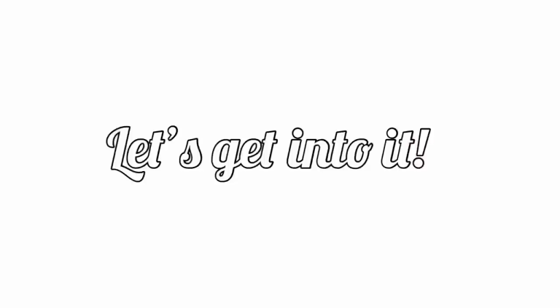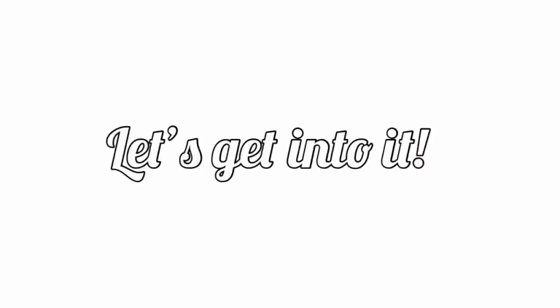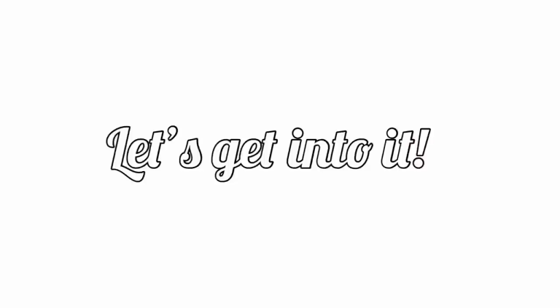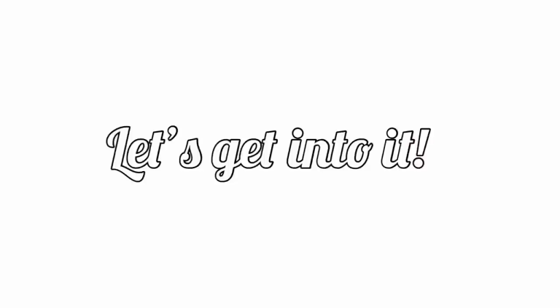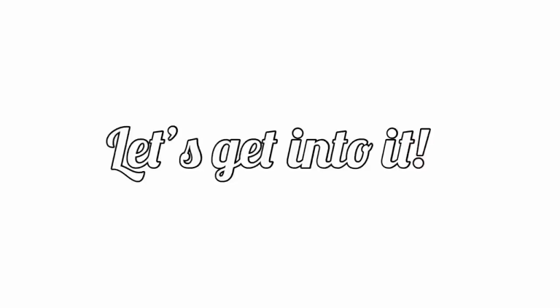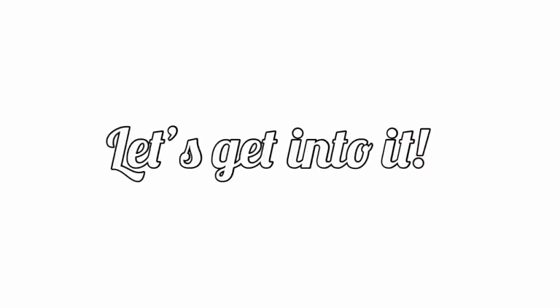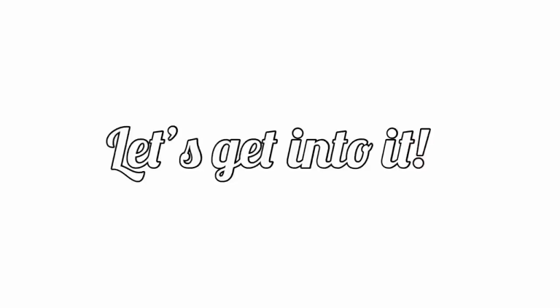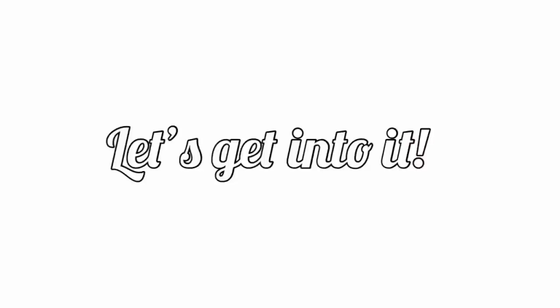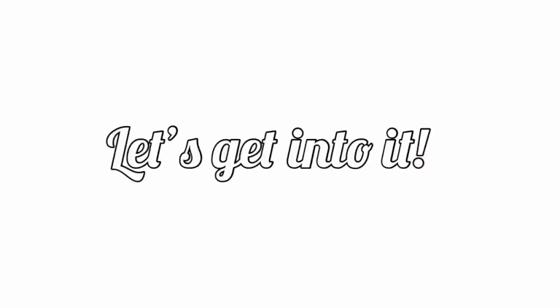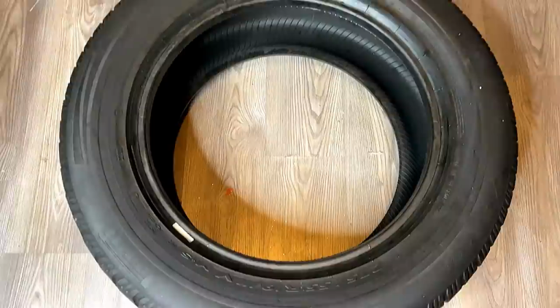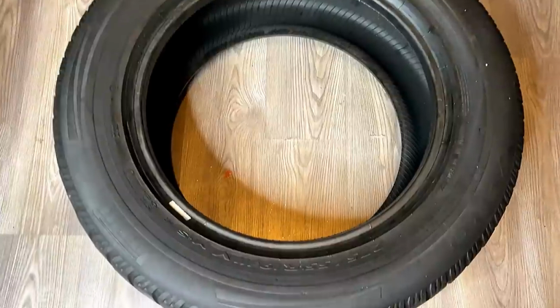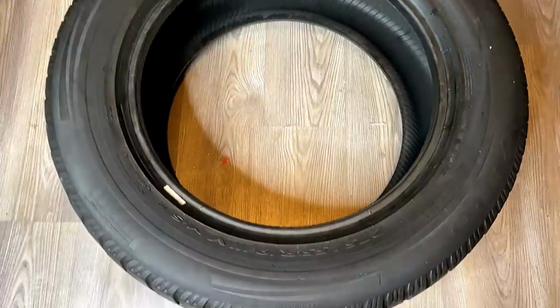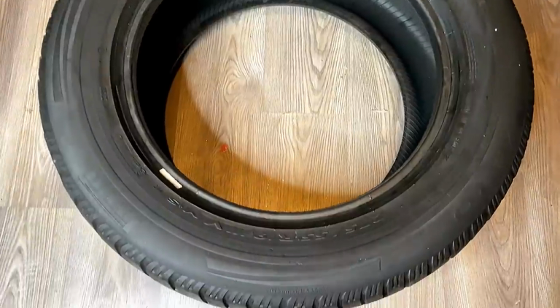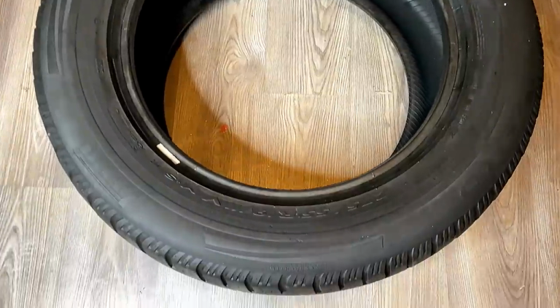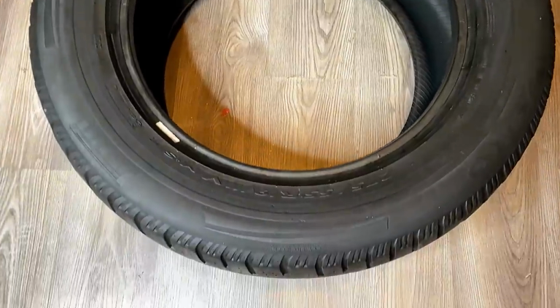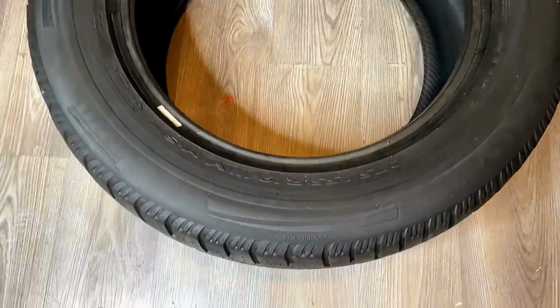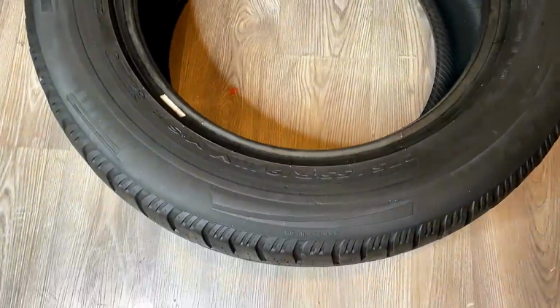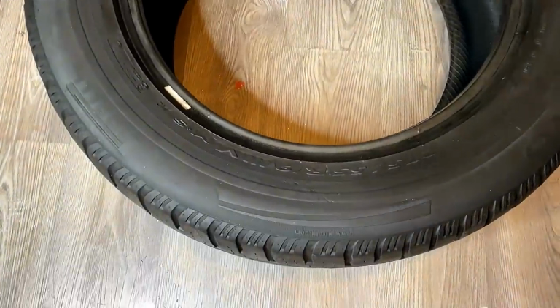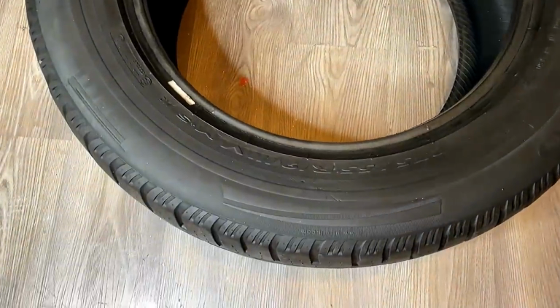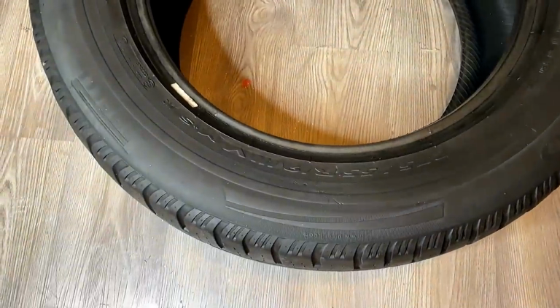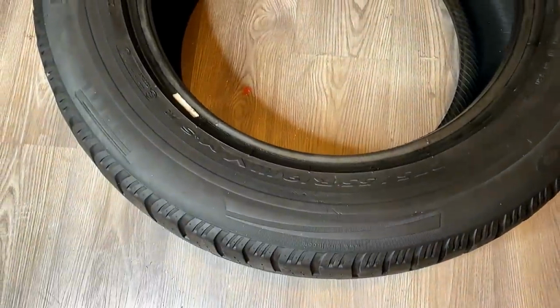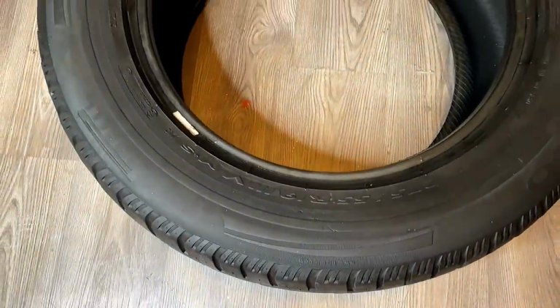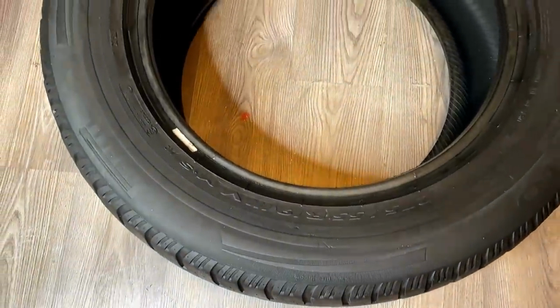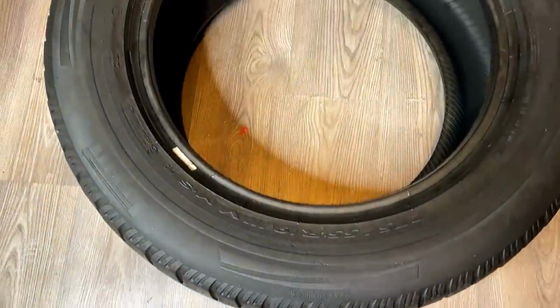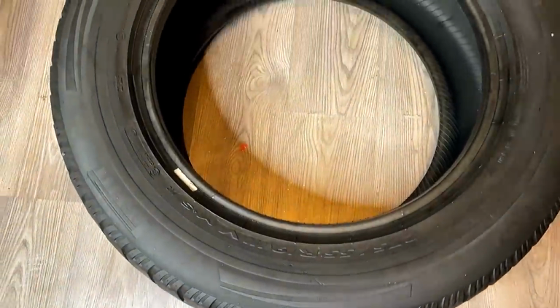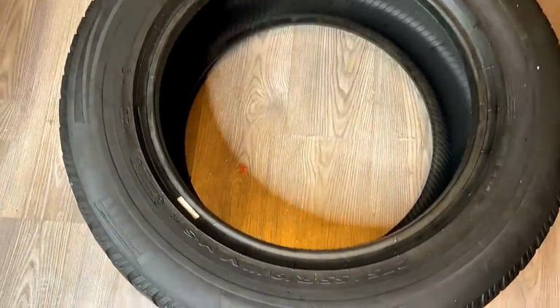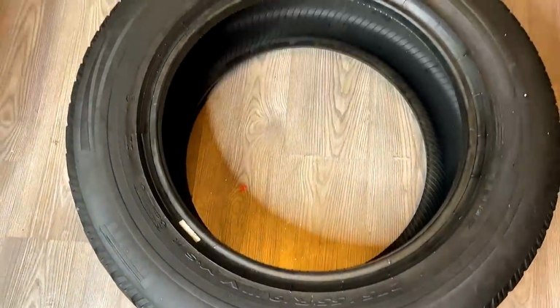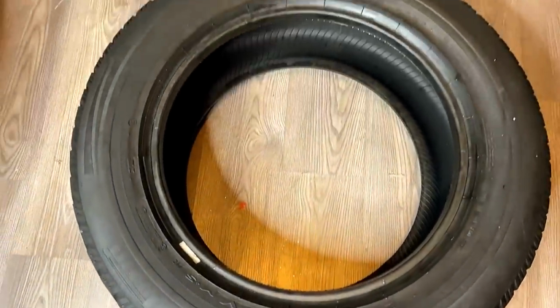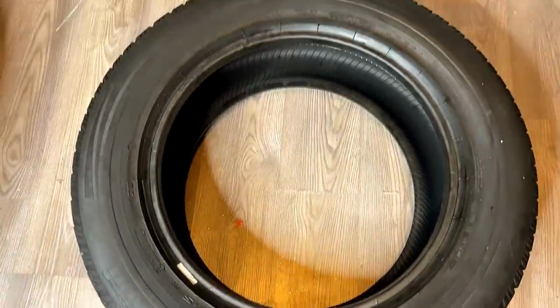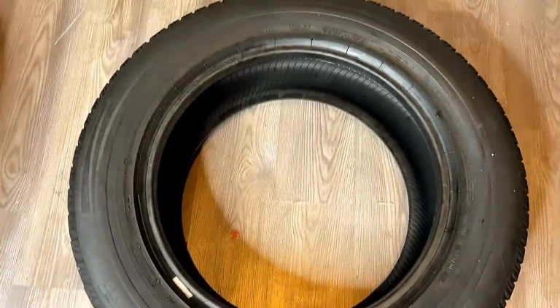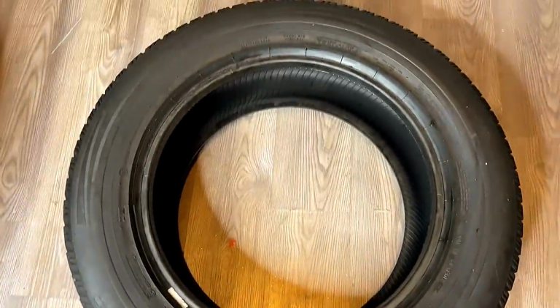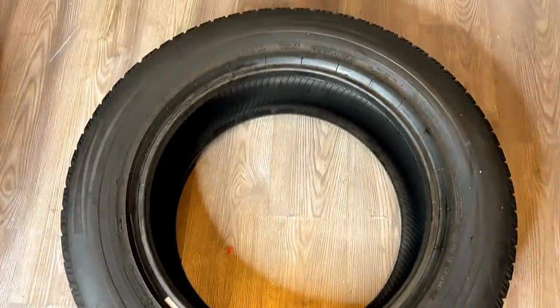Welcome back to my channel Glitter Babes! Today I am turning this tire into a coffee table.